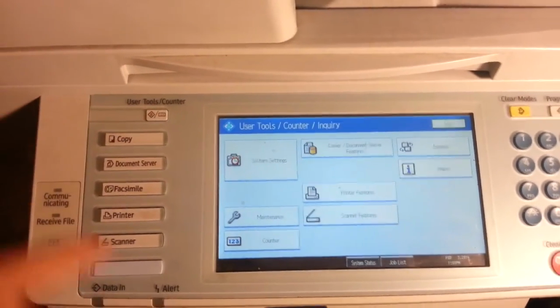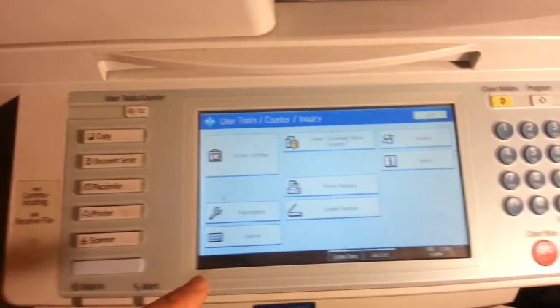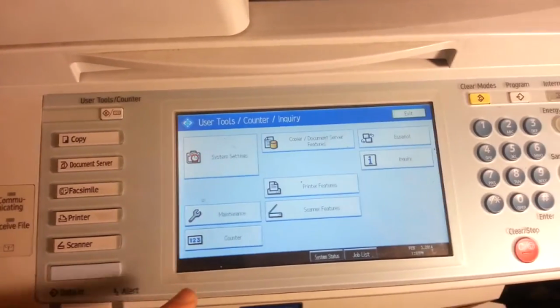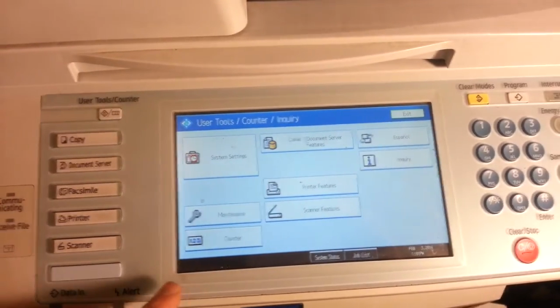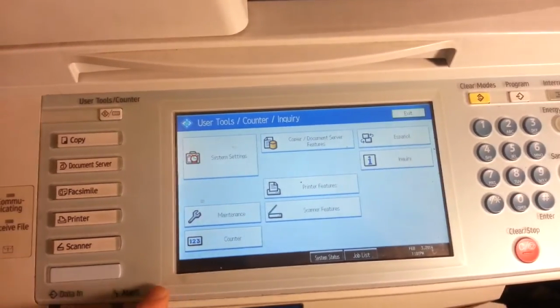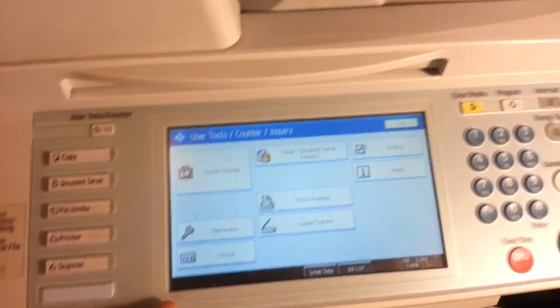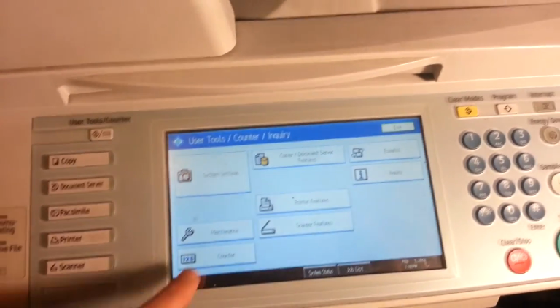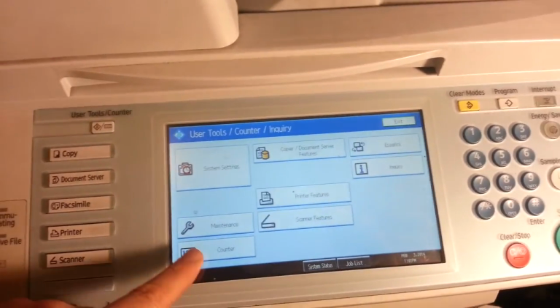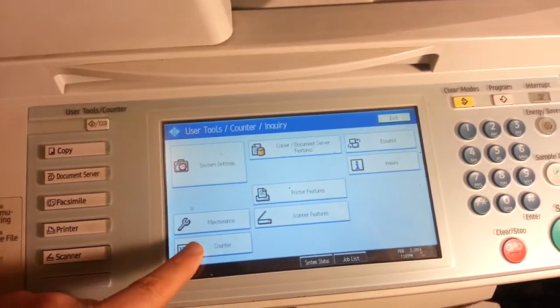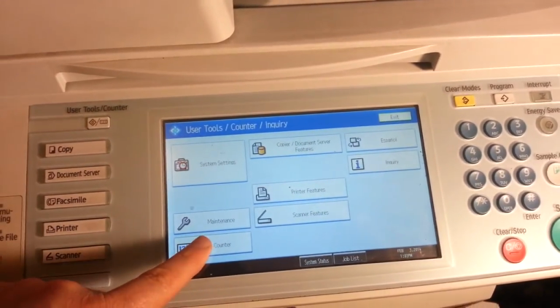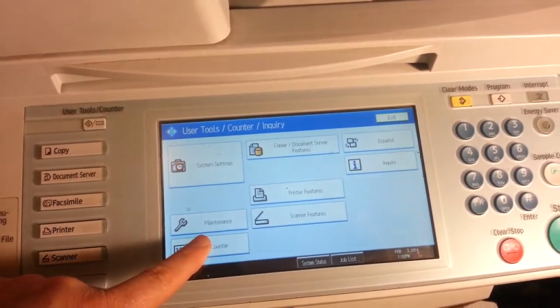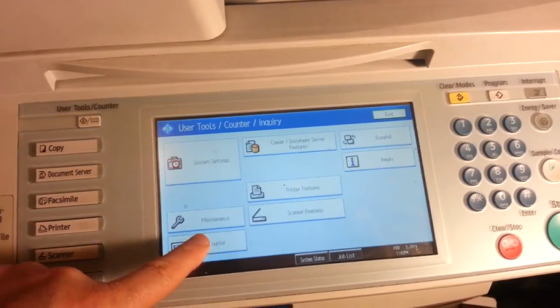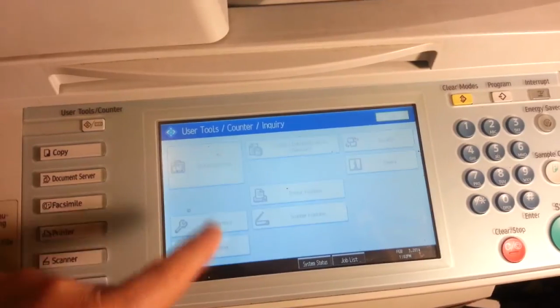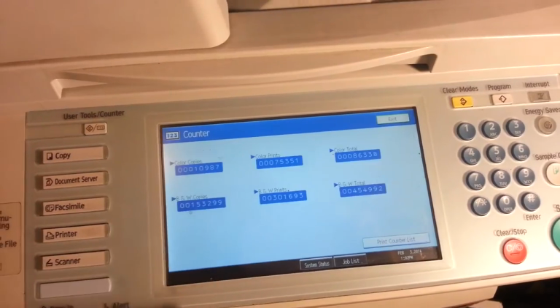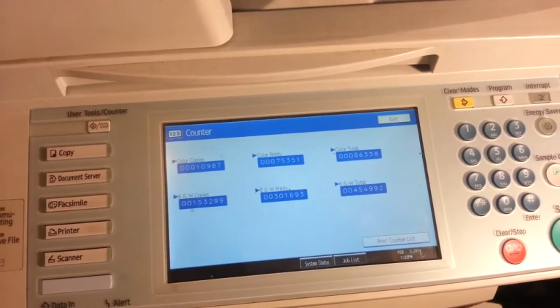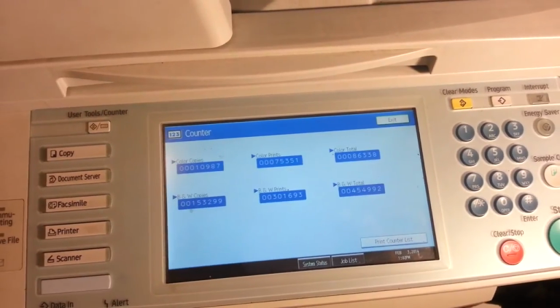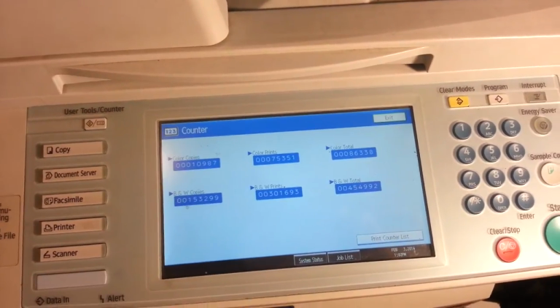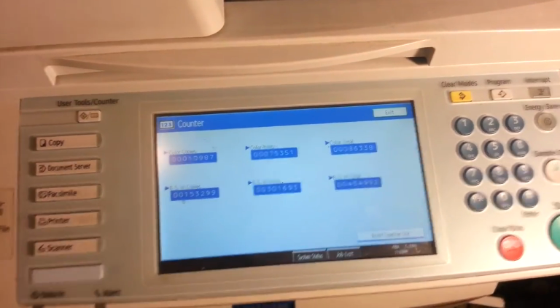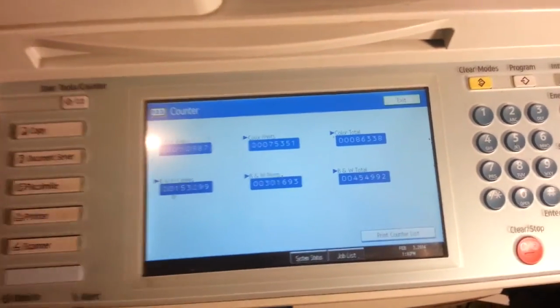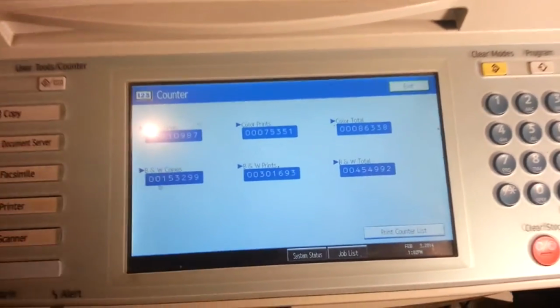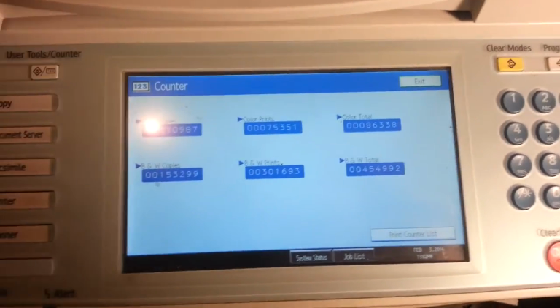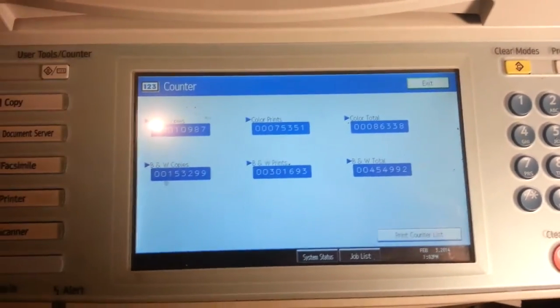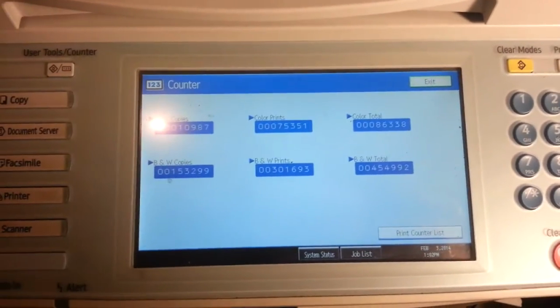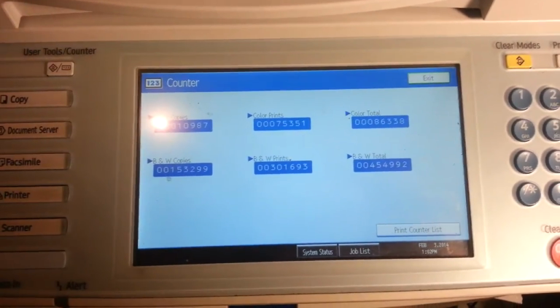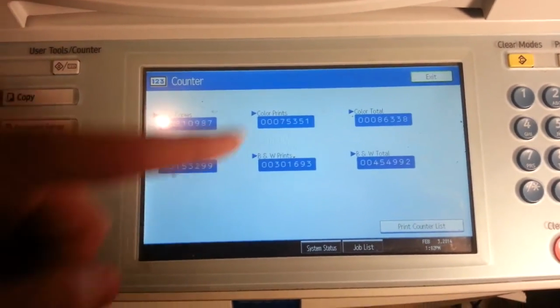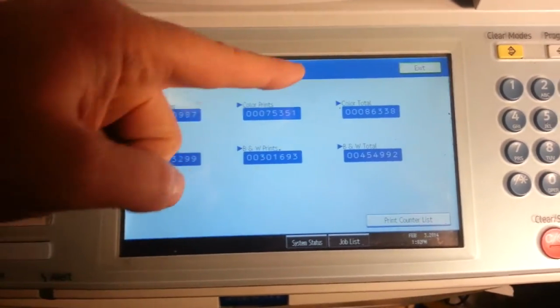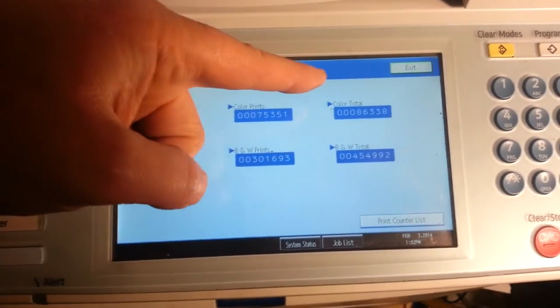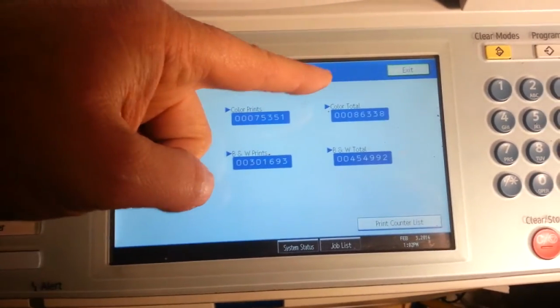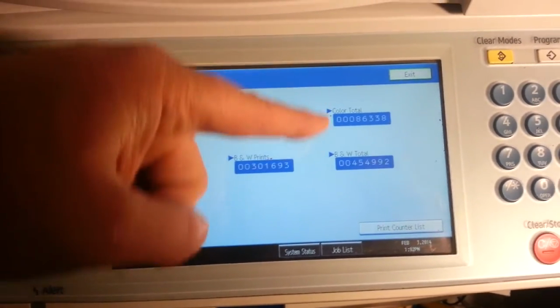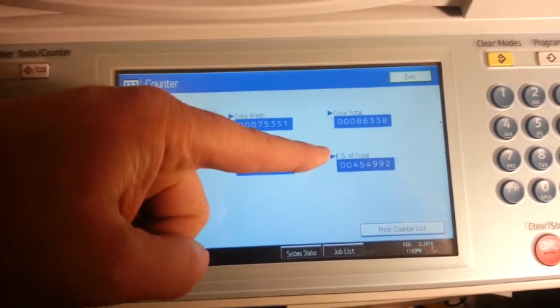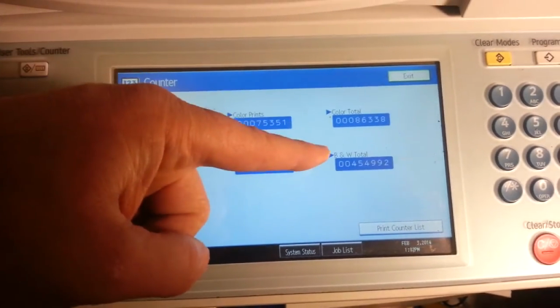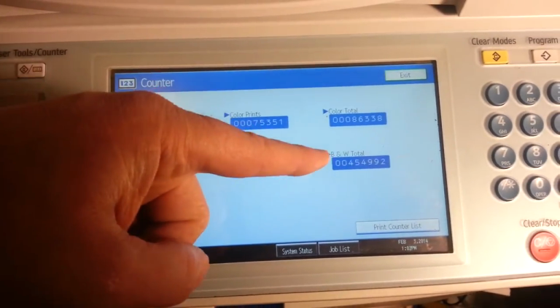Then you can press the counter button in the display. This will give you the total amounts for color and black and white.